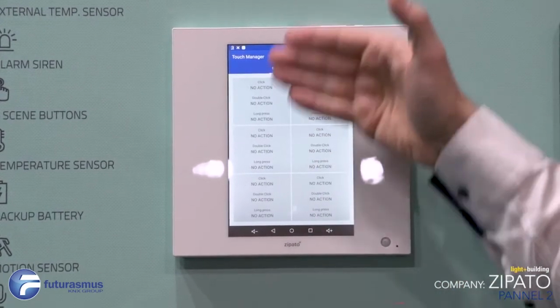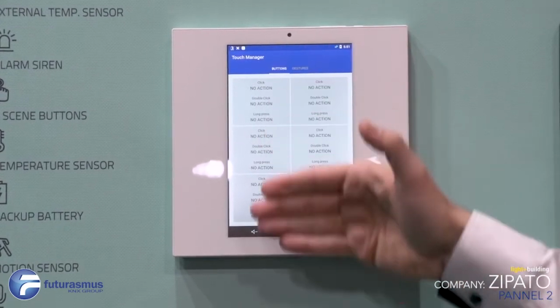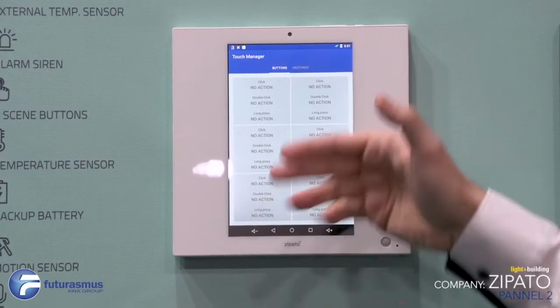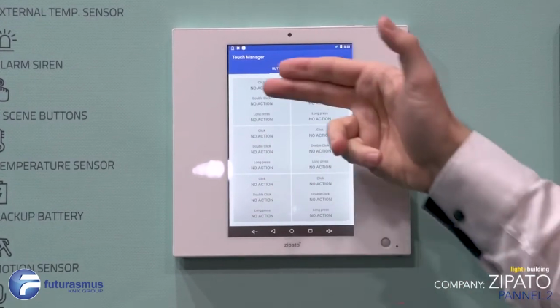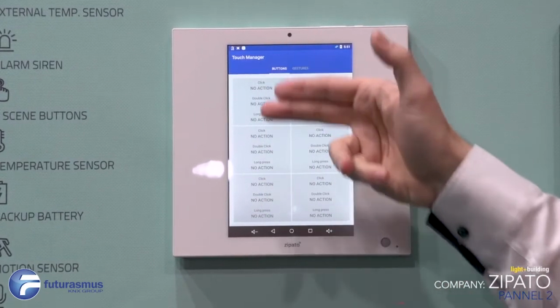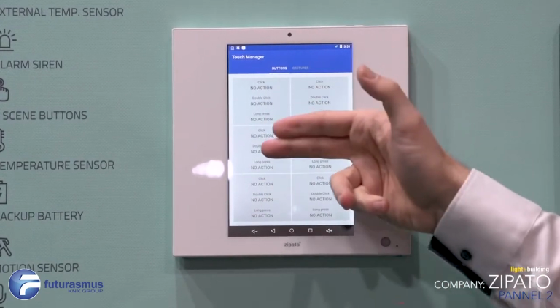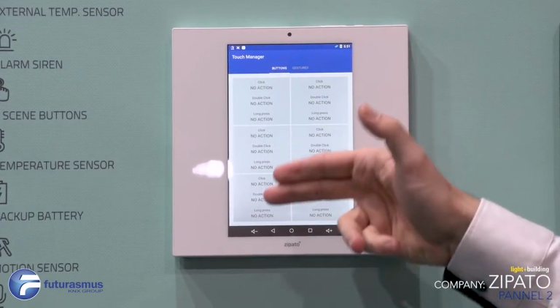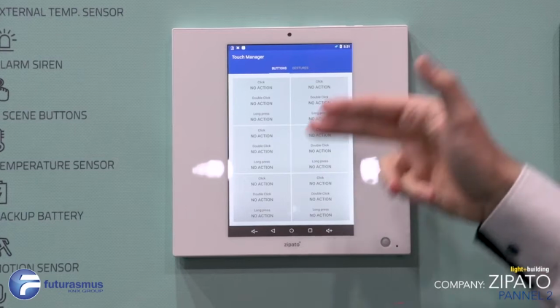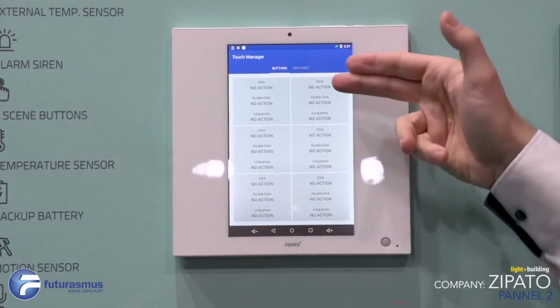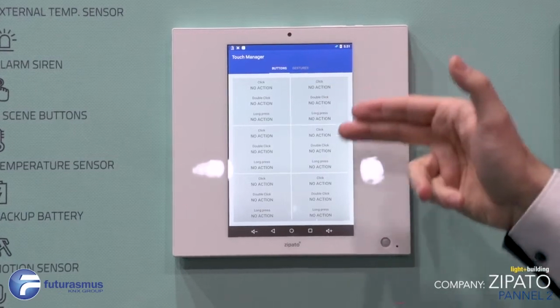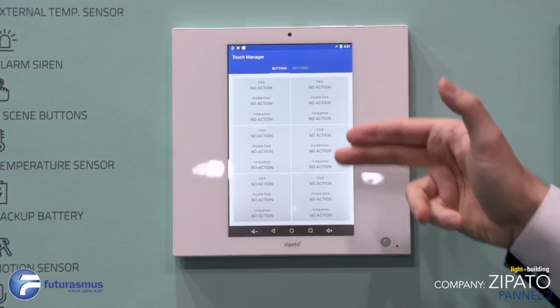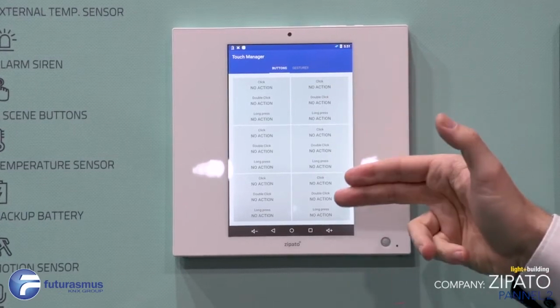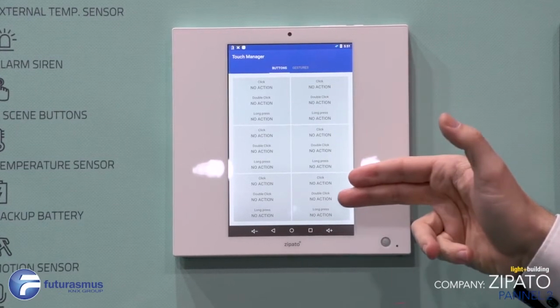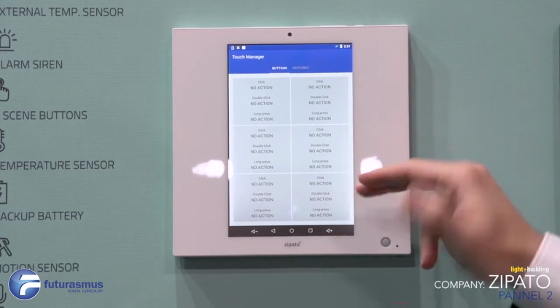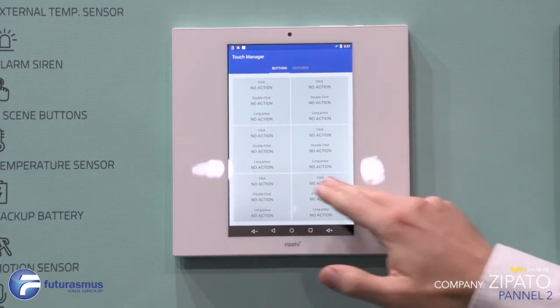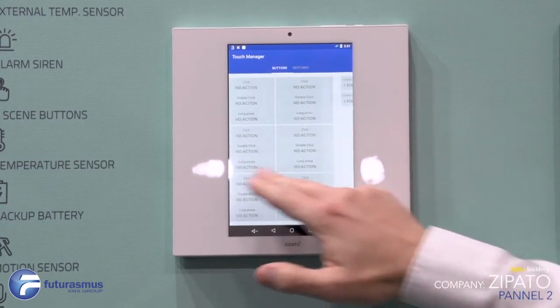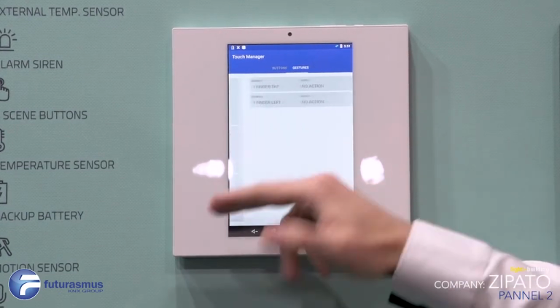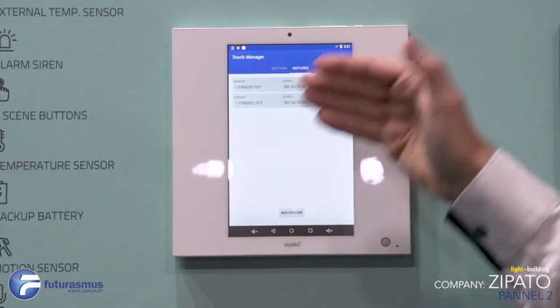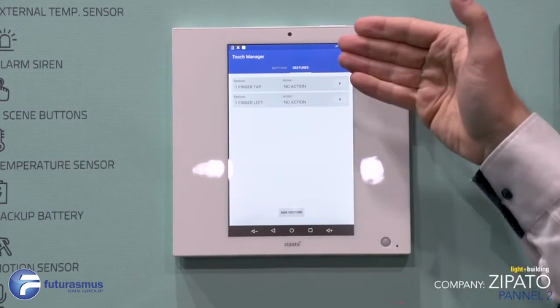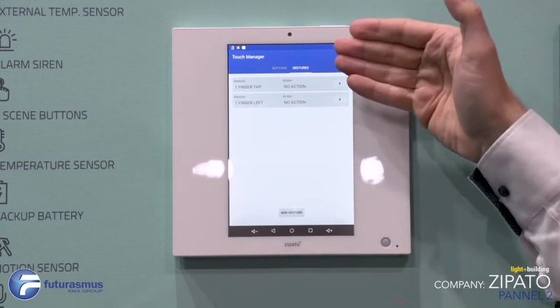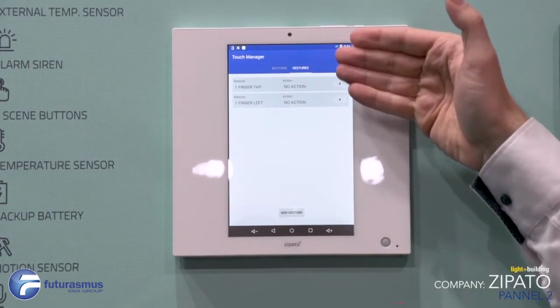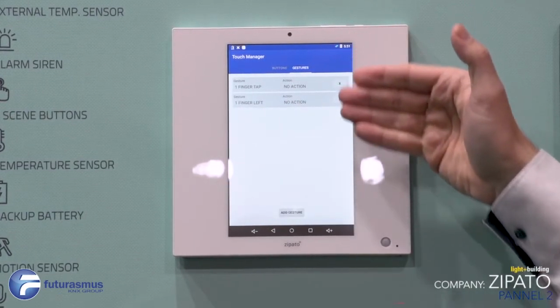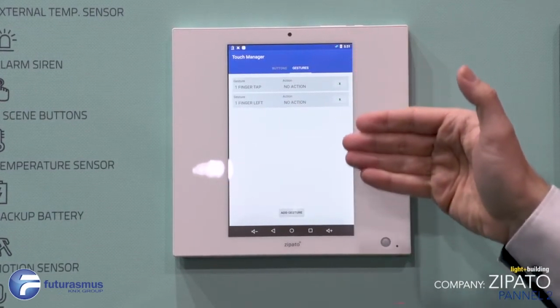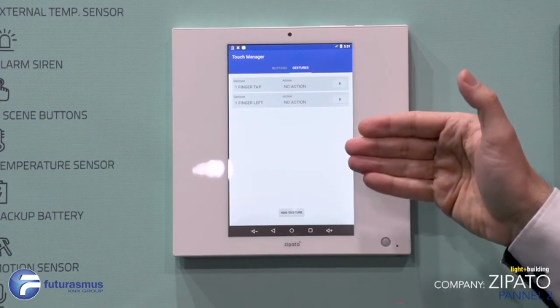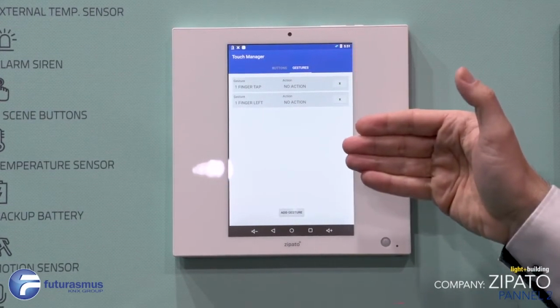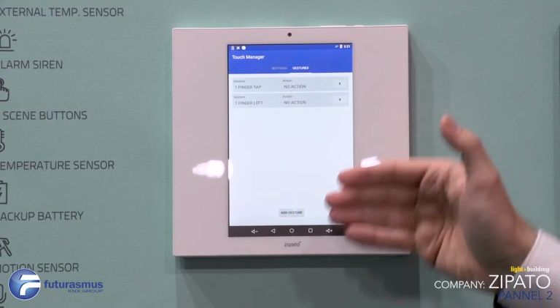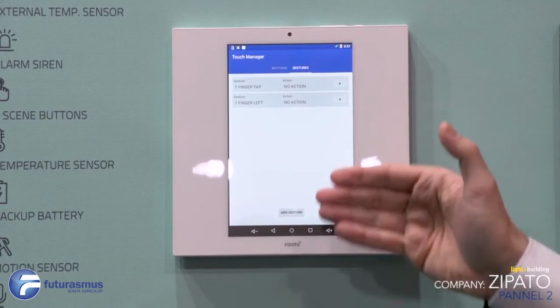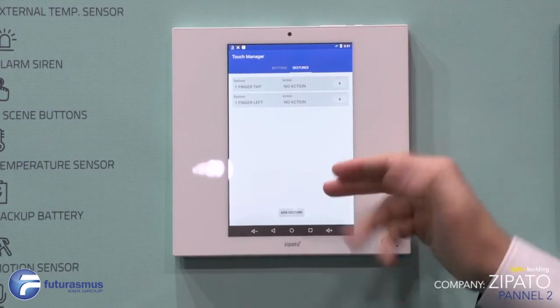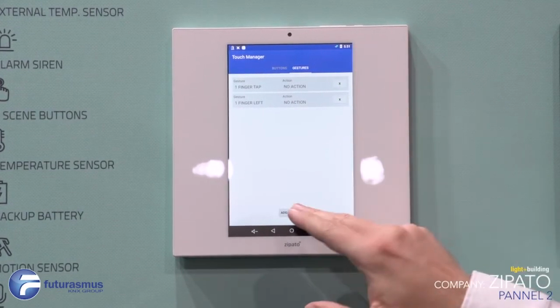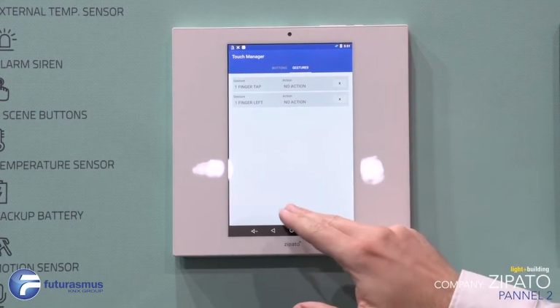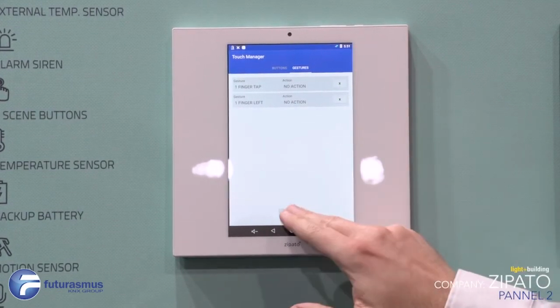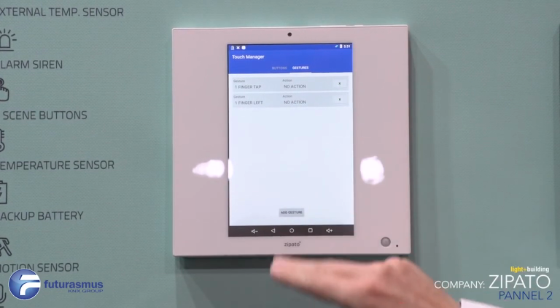In the application you can see buttons one through six and a gestures section, where you can assign actions to each gesture or button.